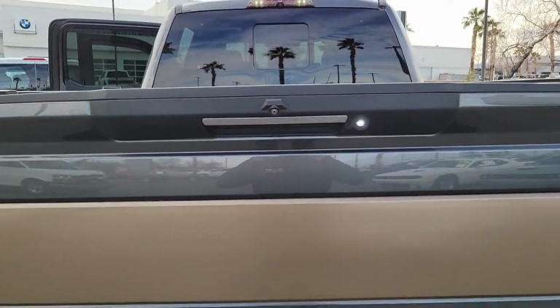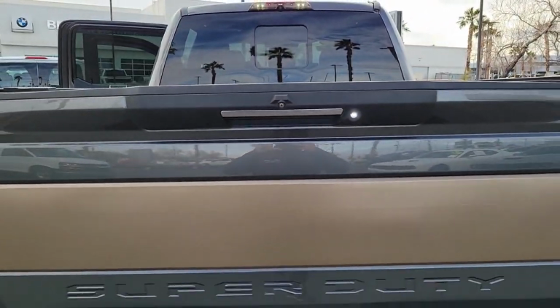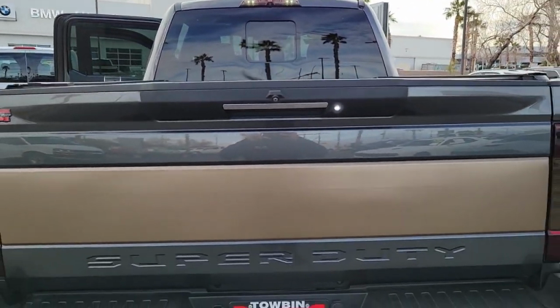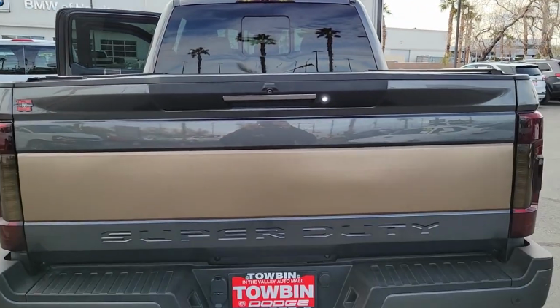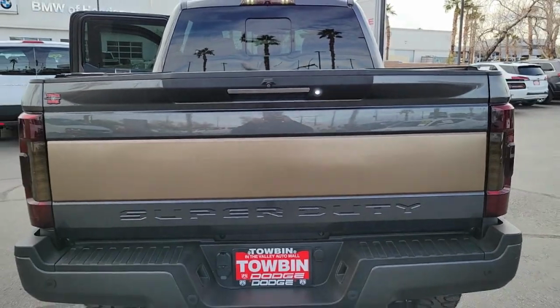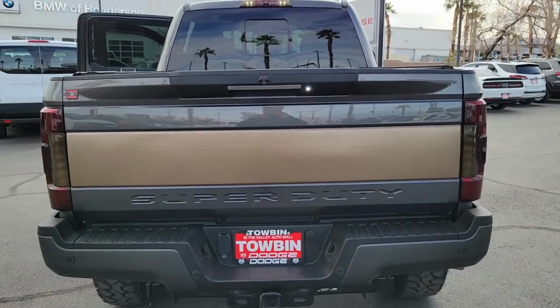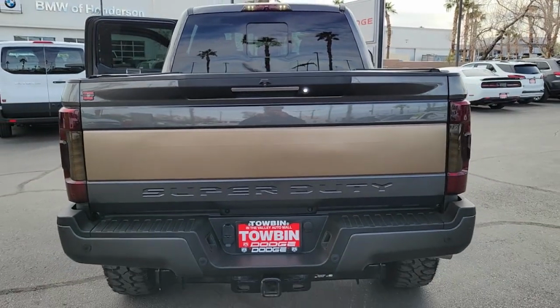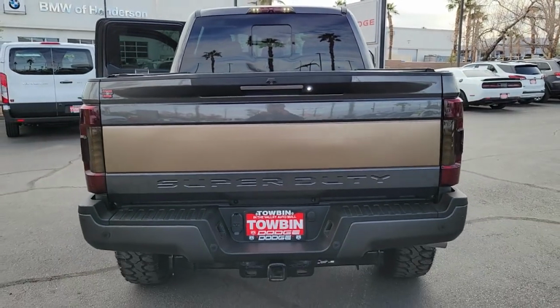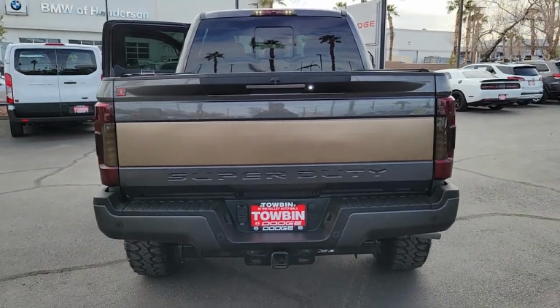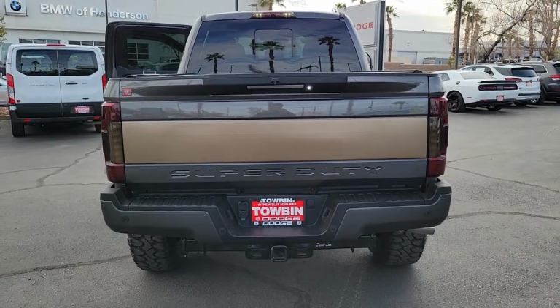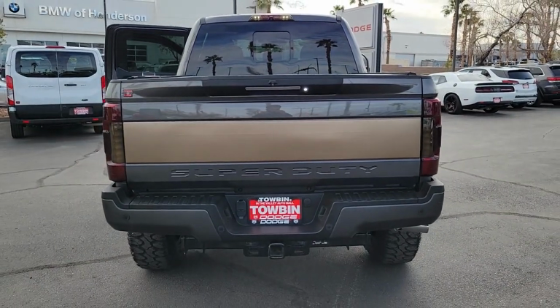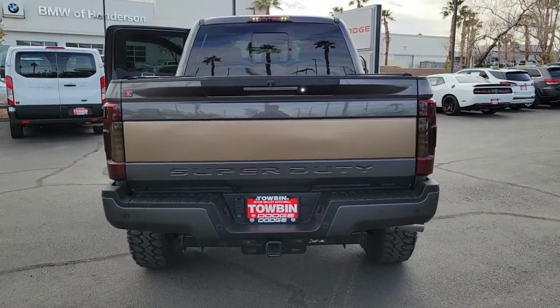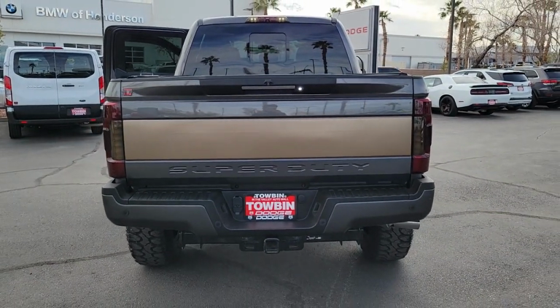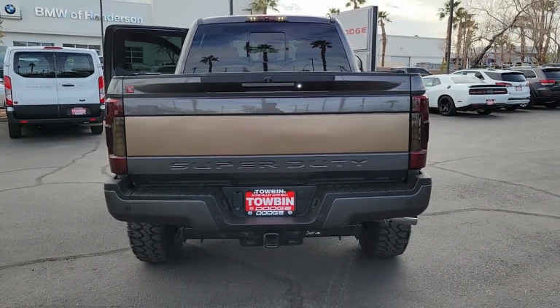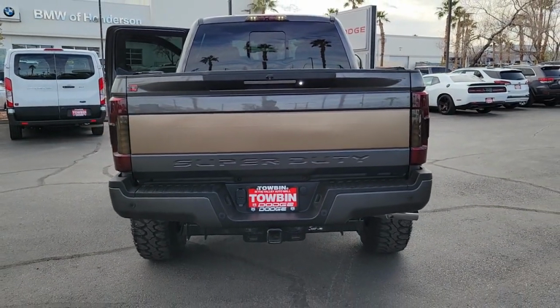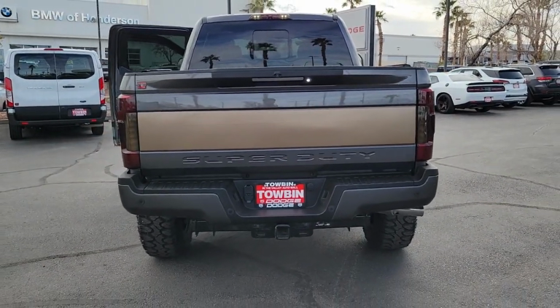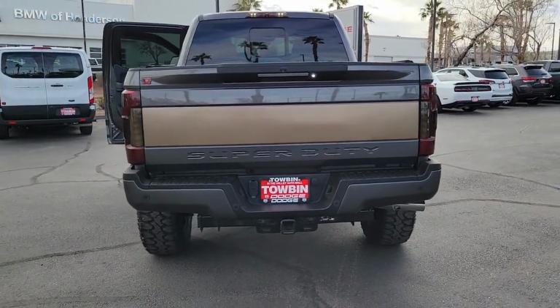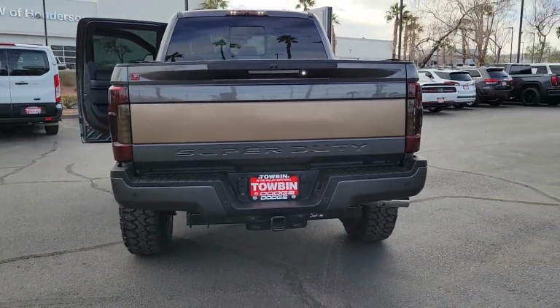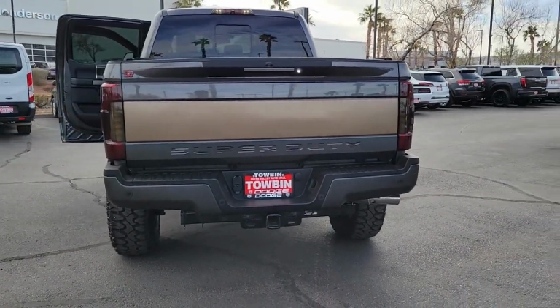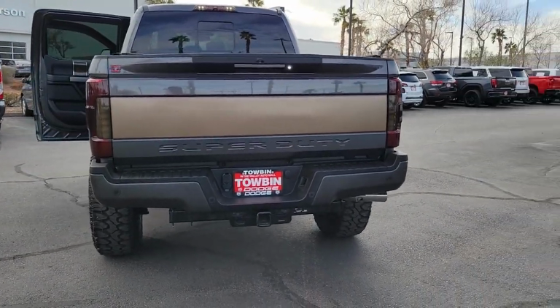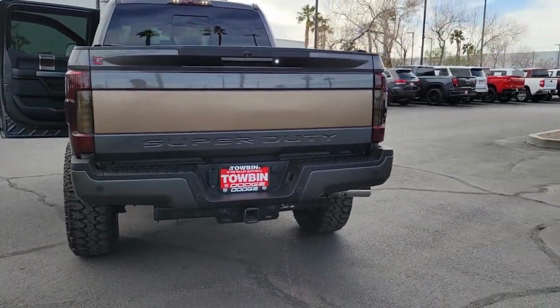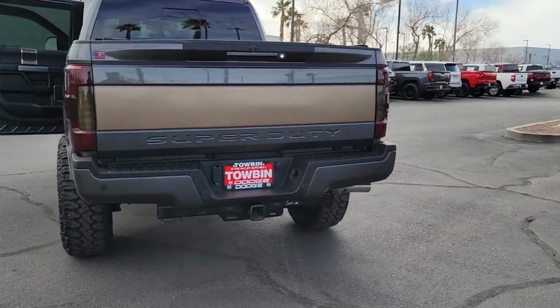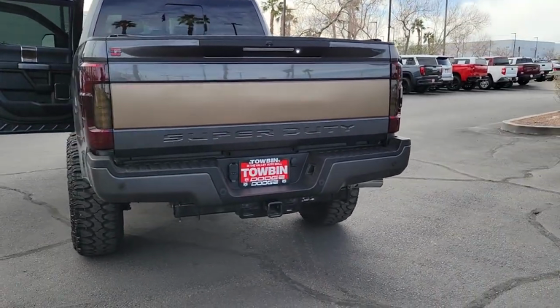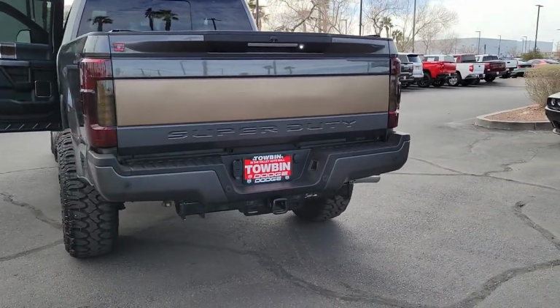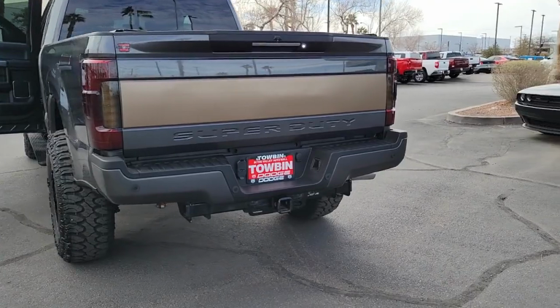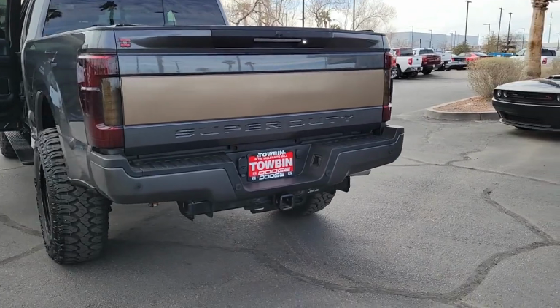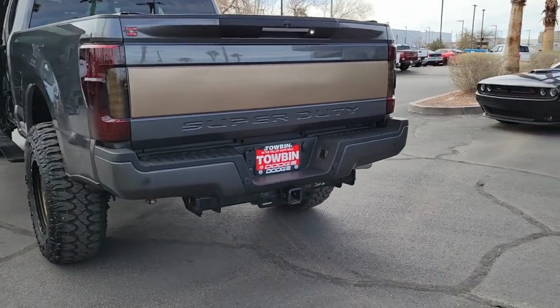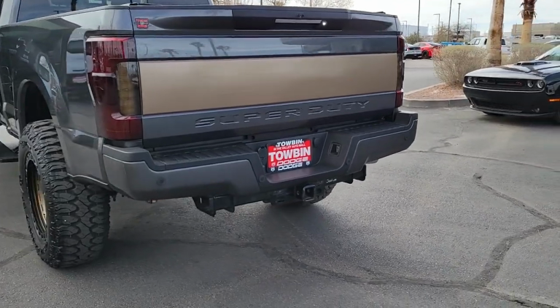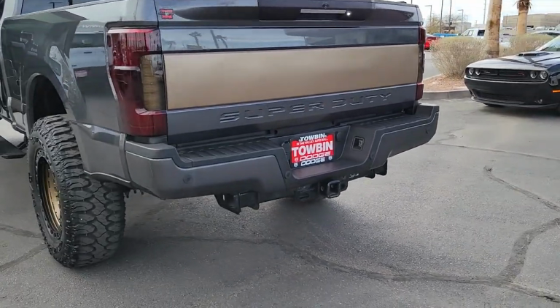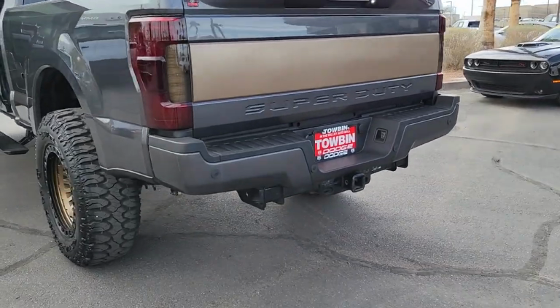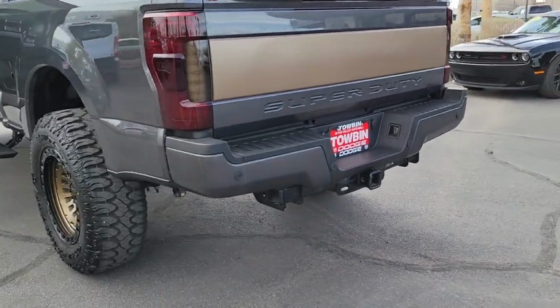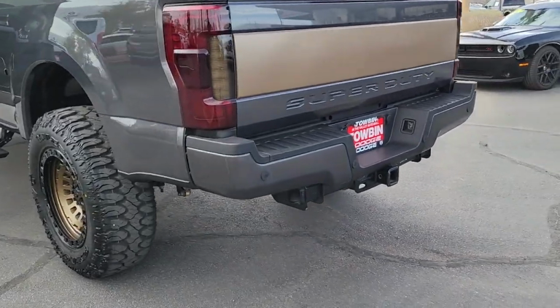Make super strong your new normal in this brawny F-350. Come in for a test drive. Our team will make it the best part of your day.